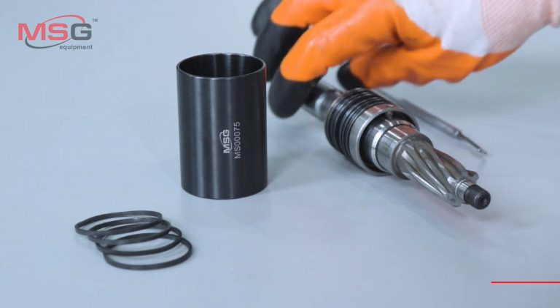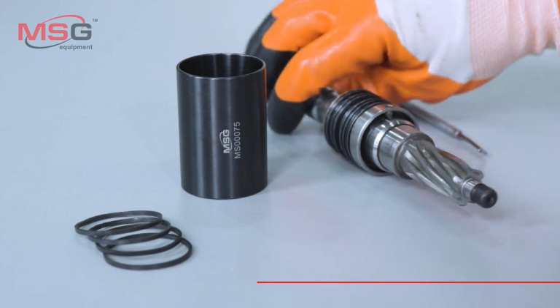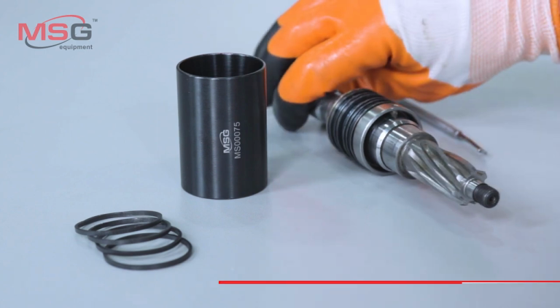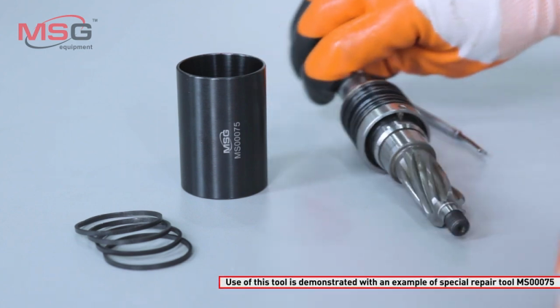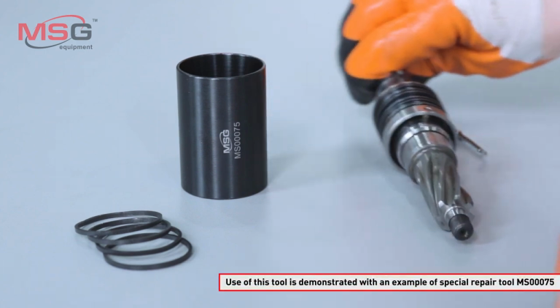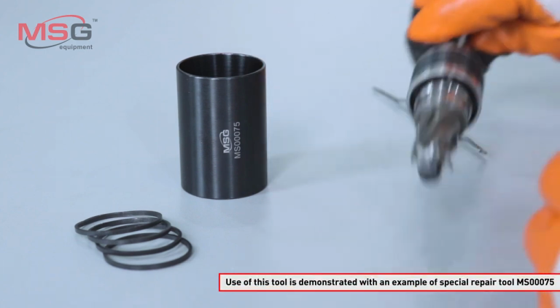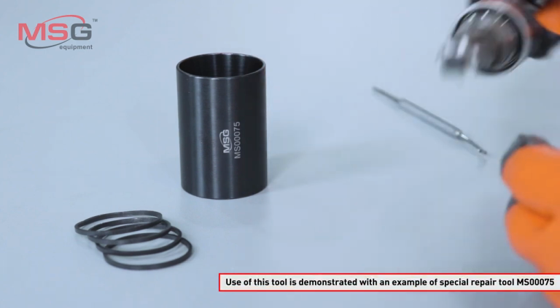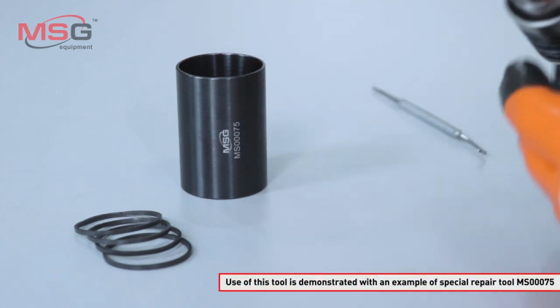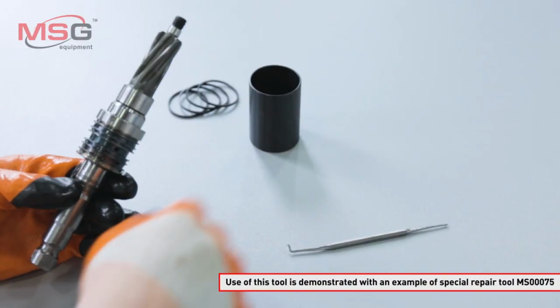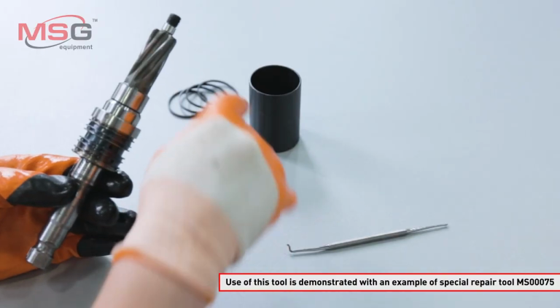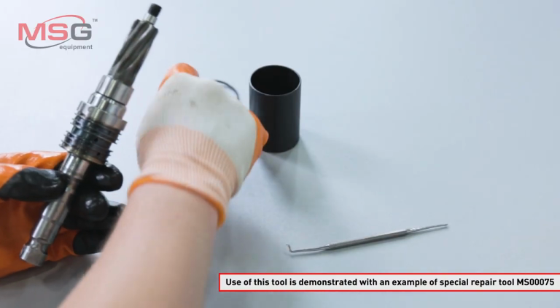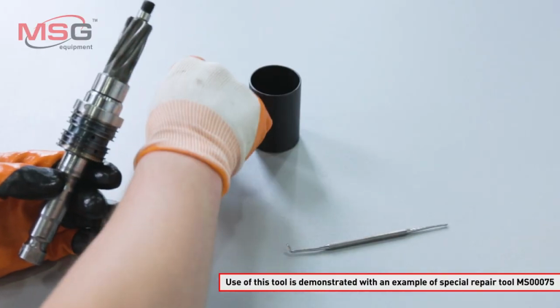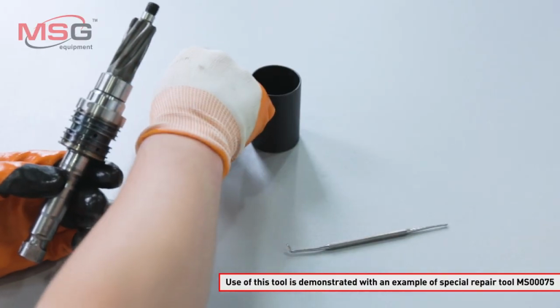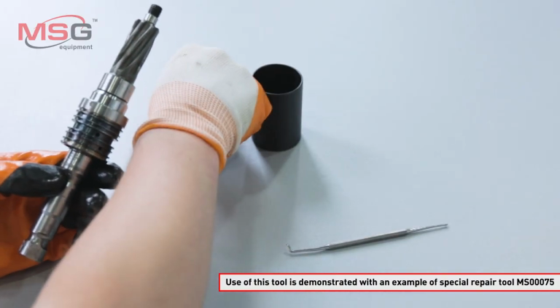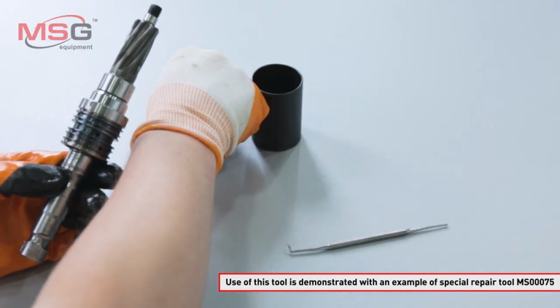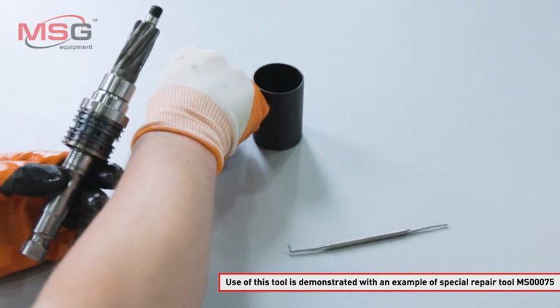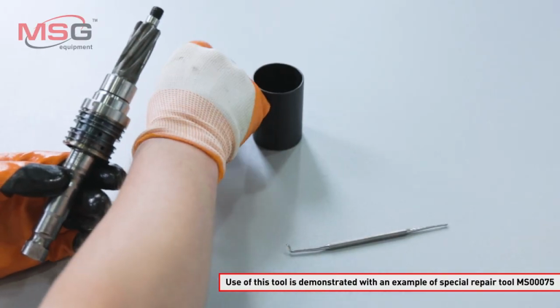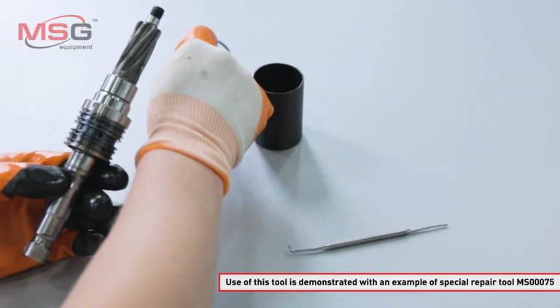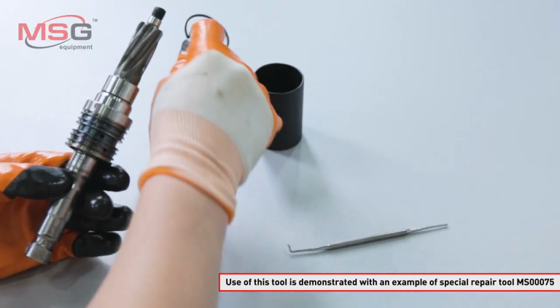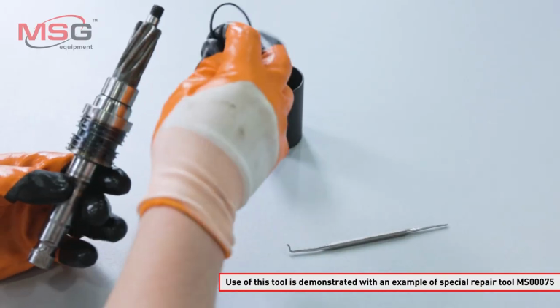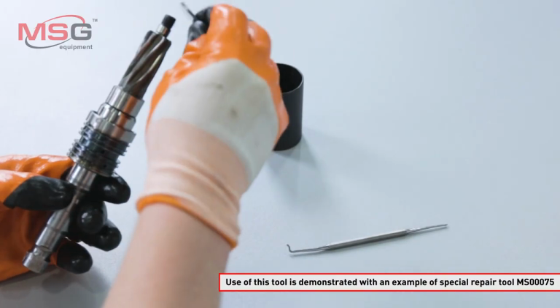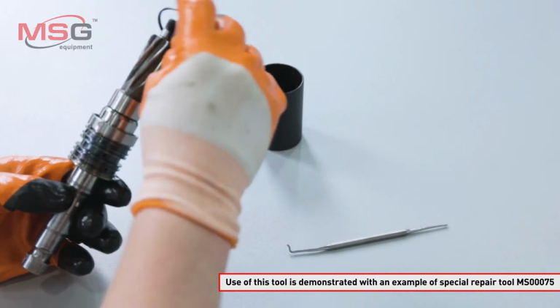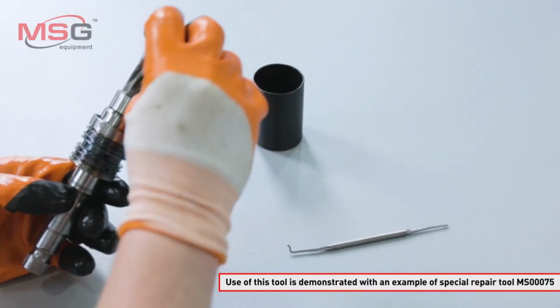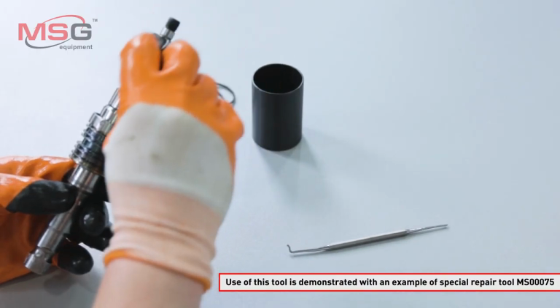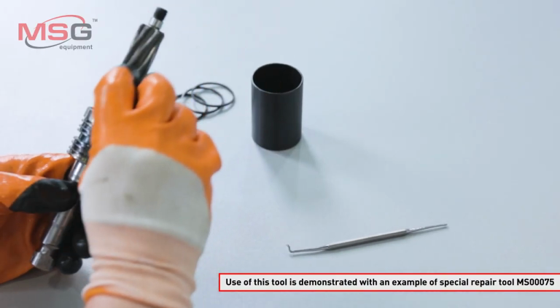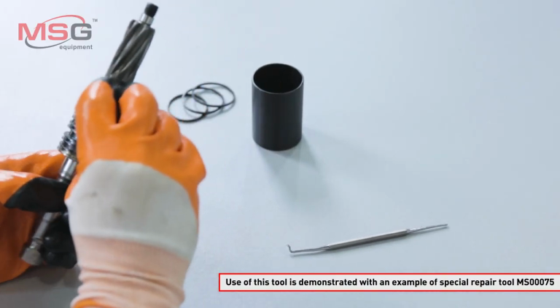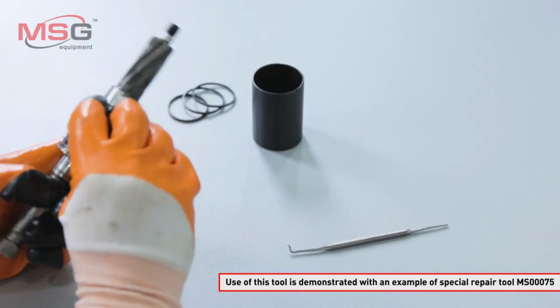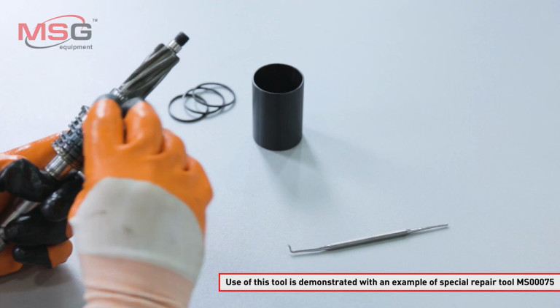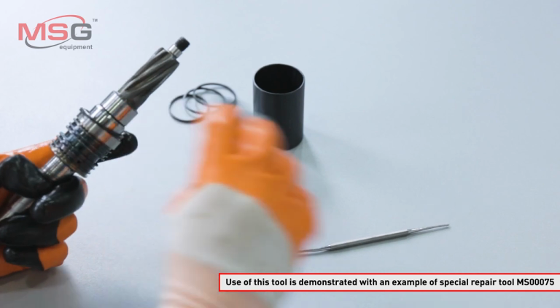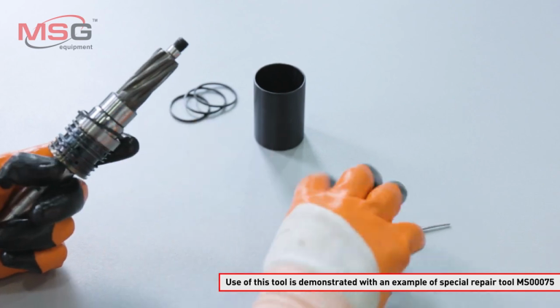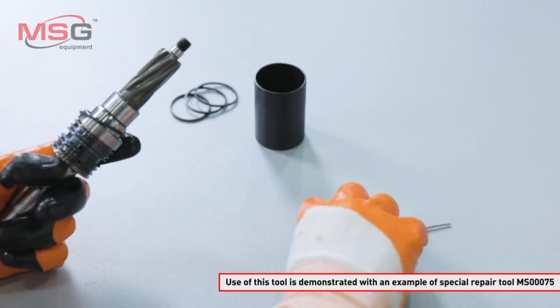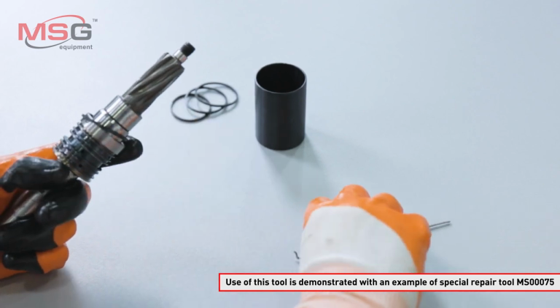Use of this tool is demonstrated with an example of special repair tool MS3075.